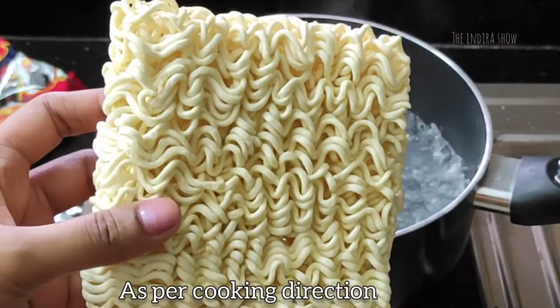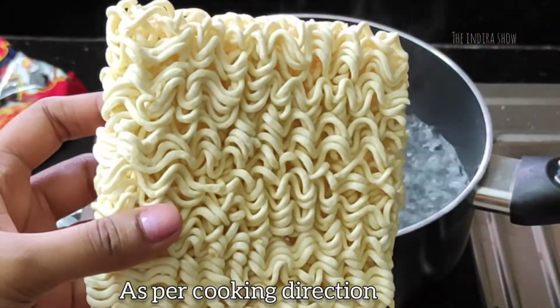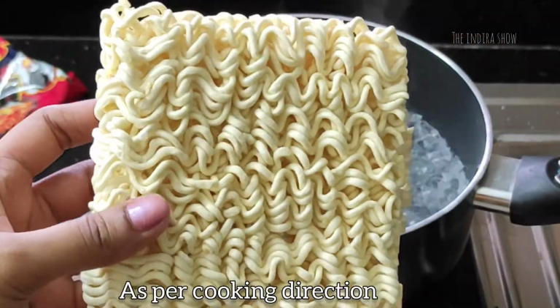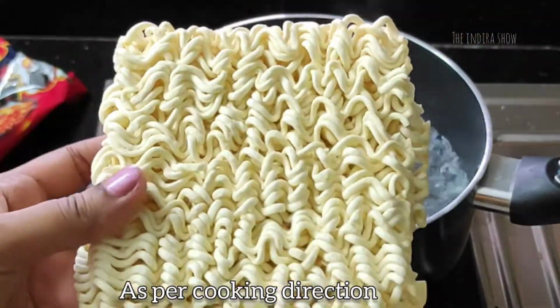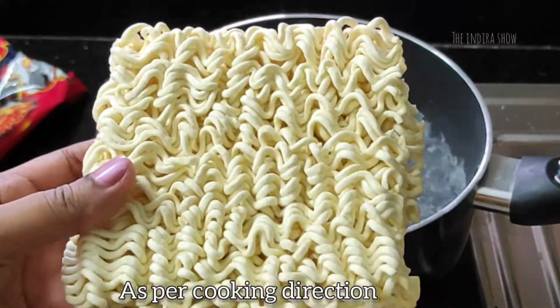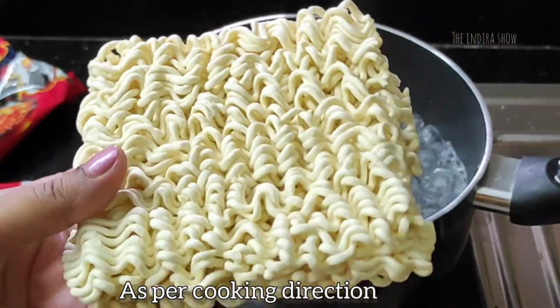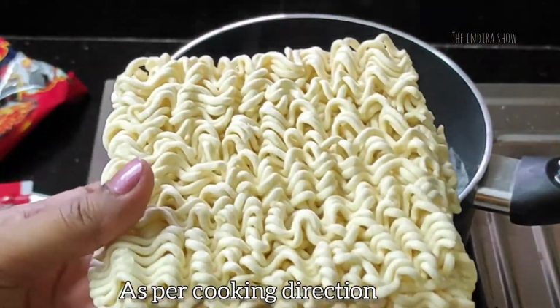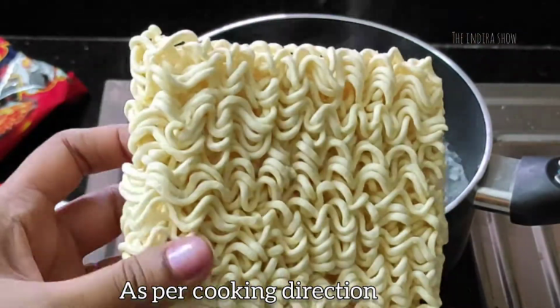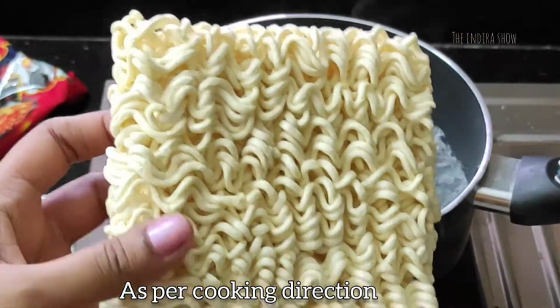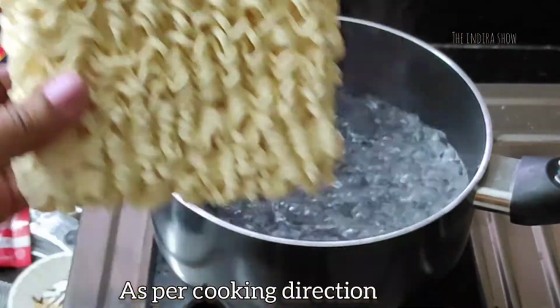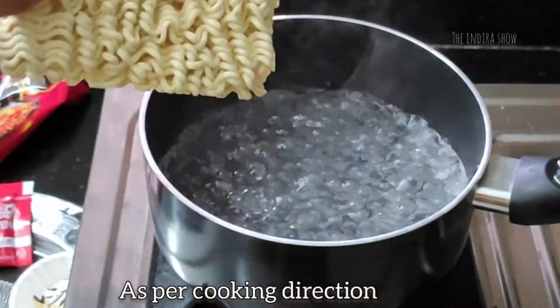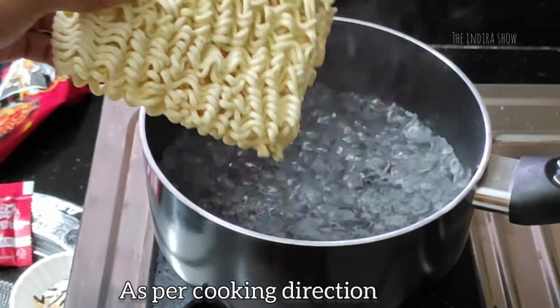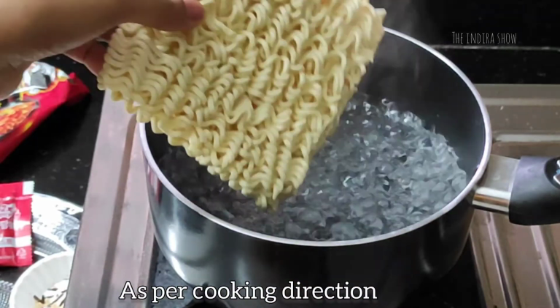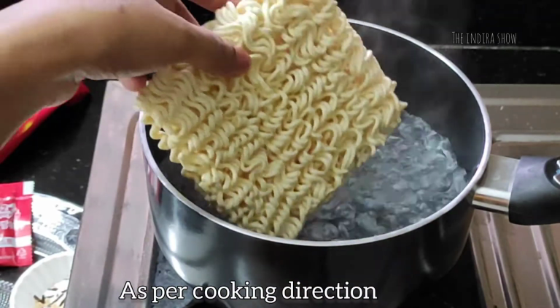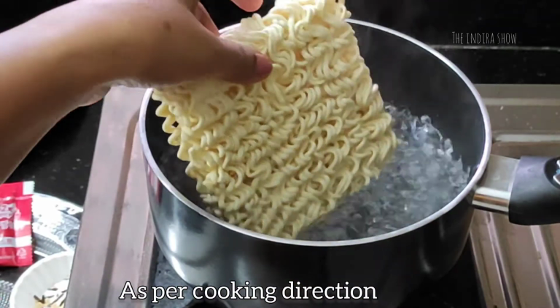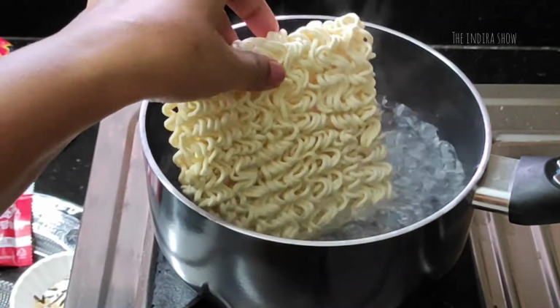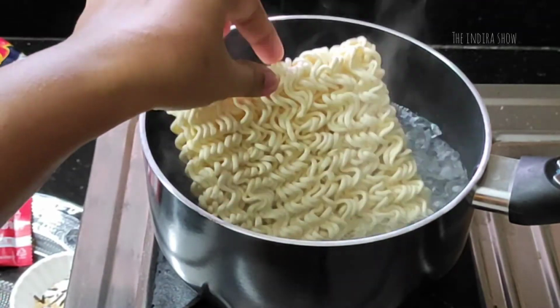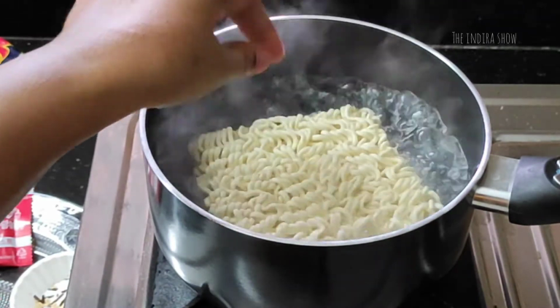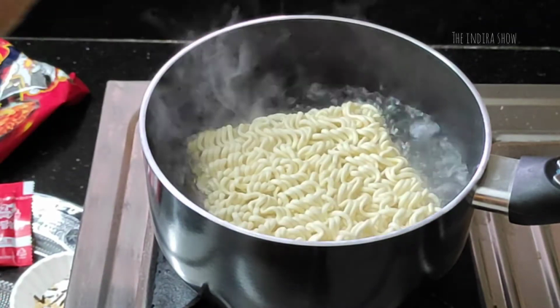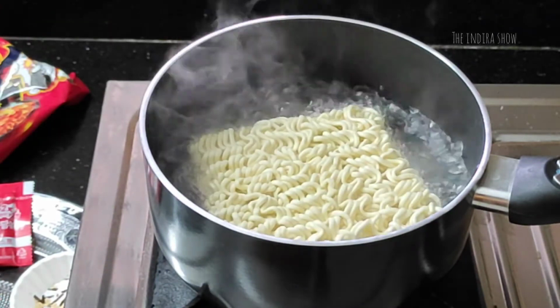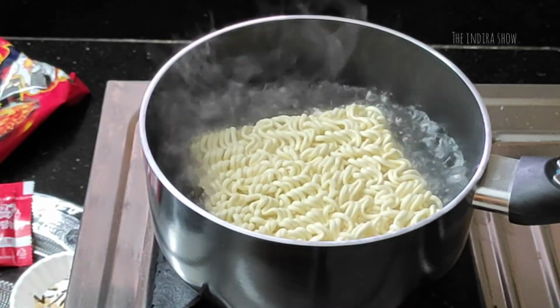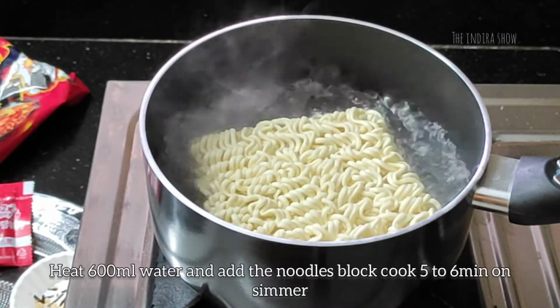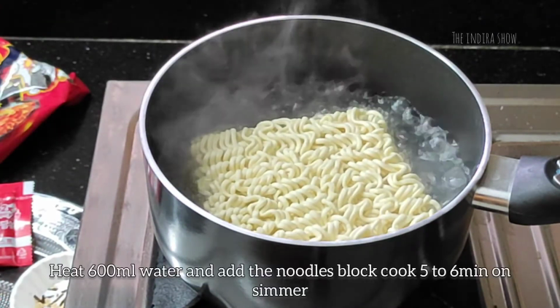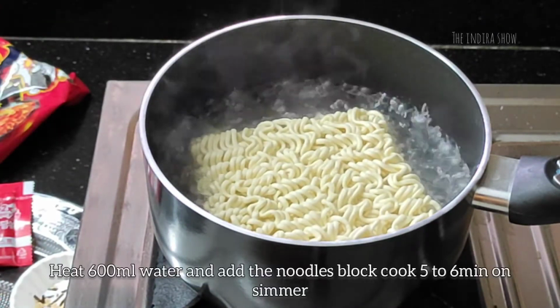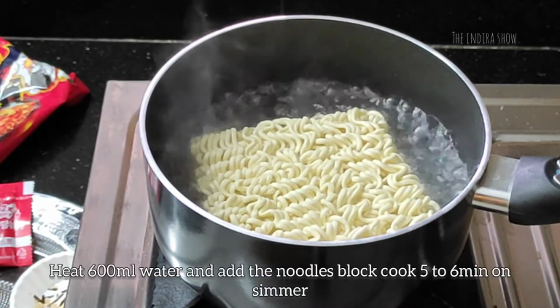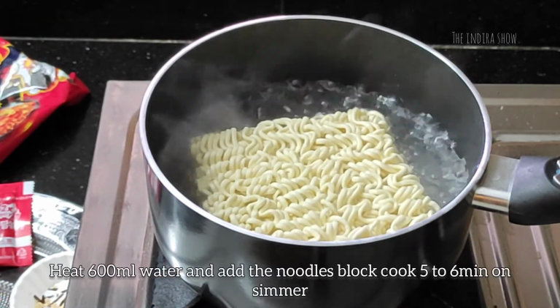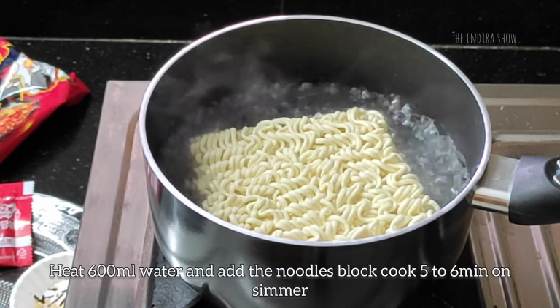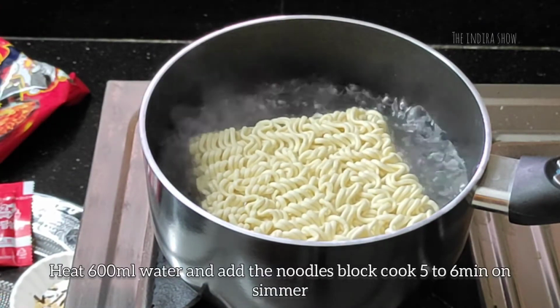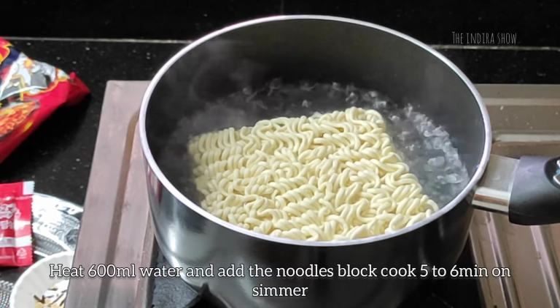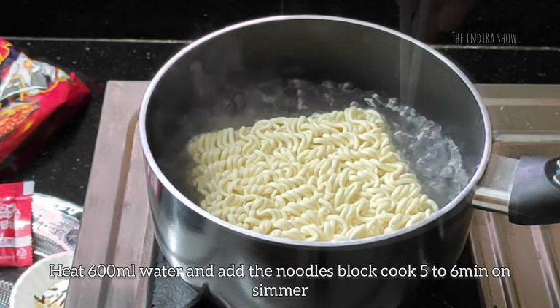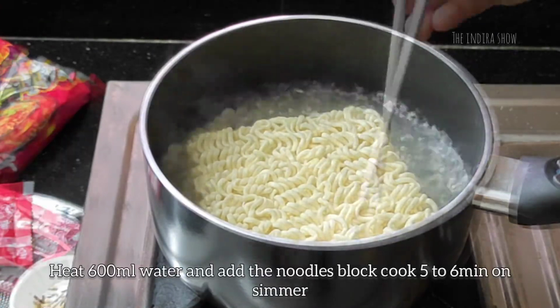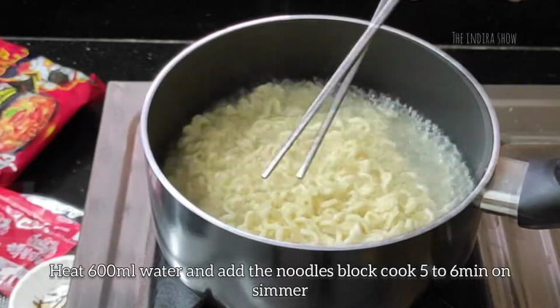Let's heat the noodles with 600 ml of water and cook them for 5-6 minutes.